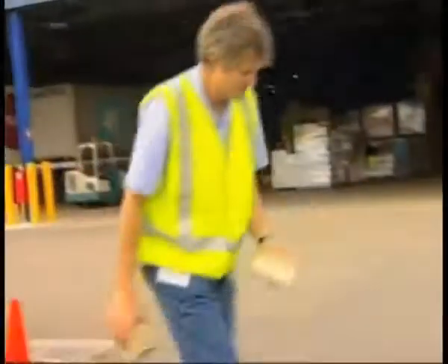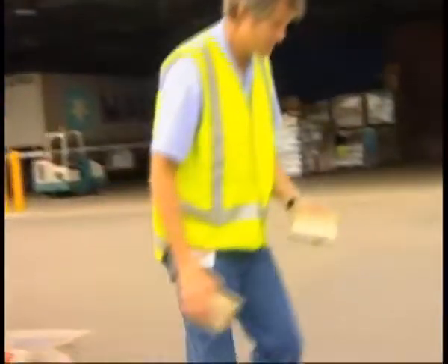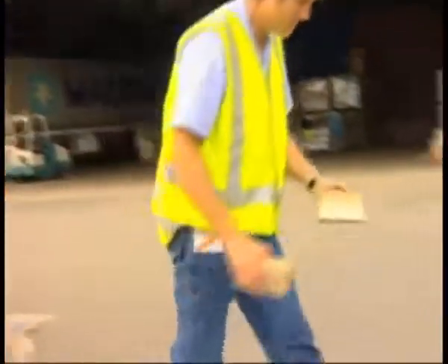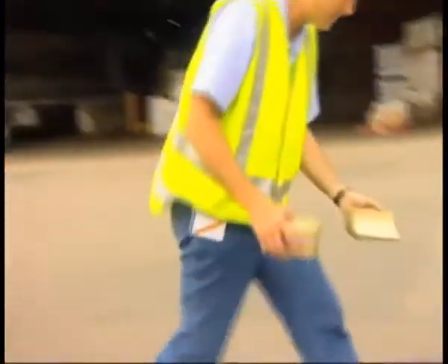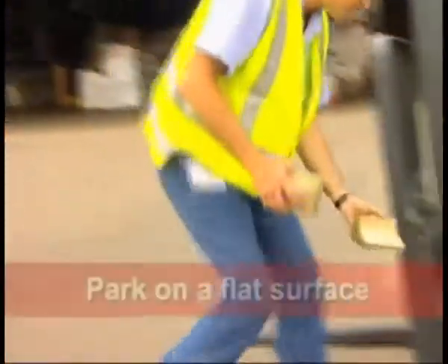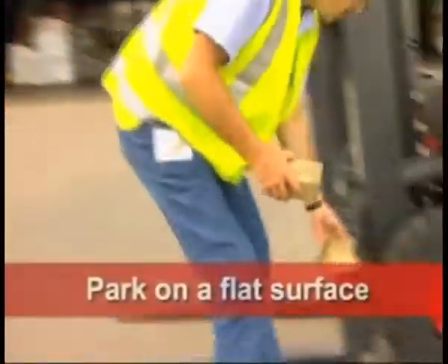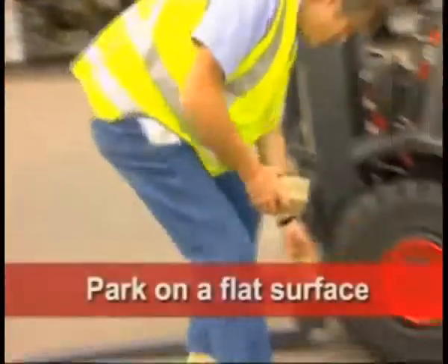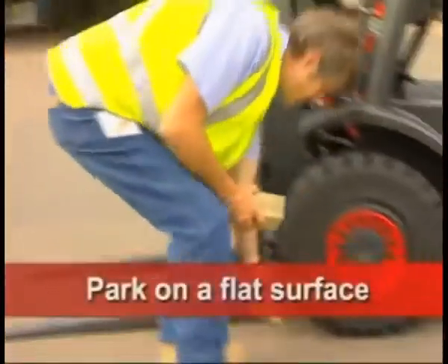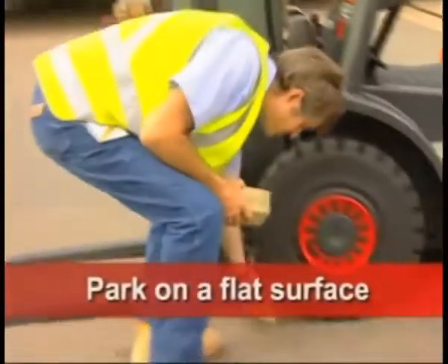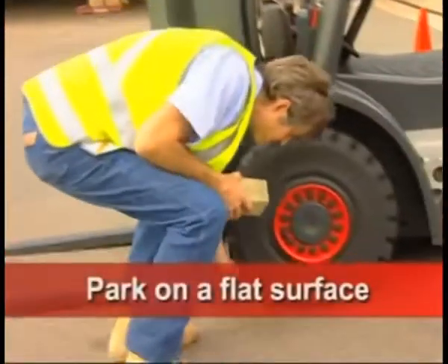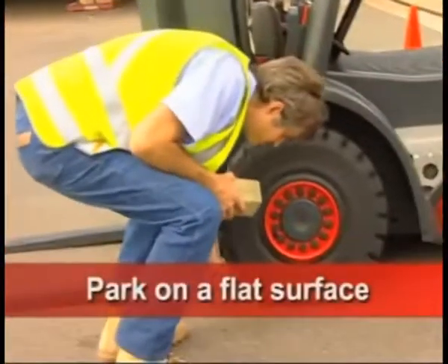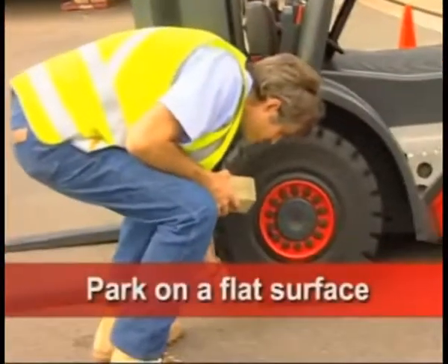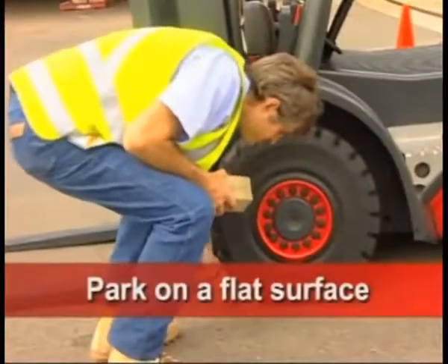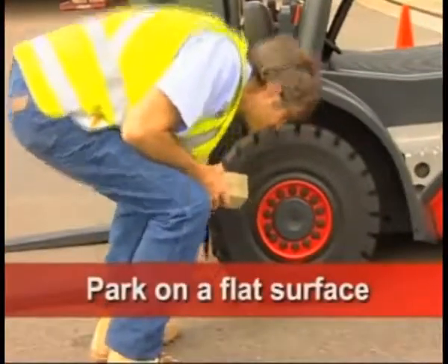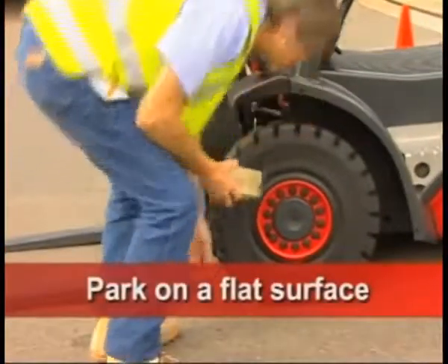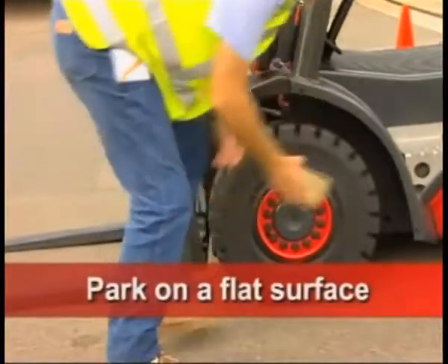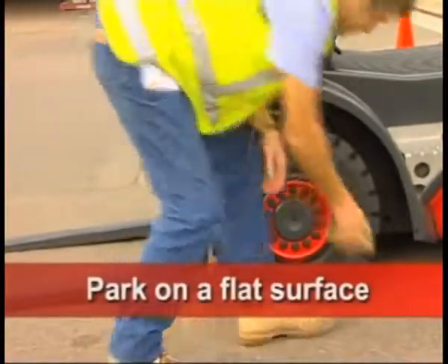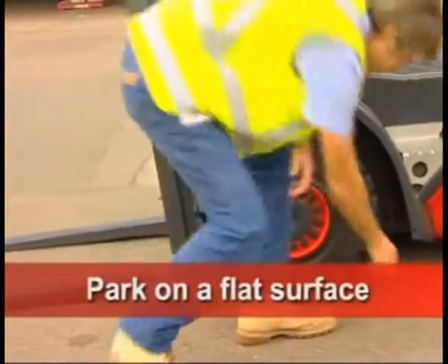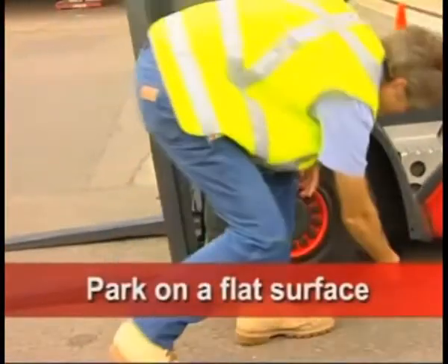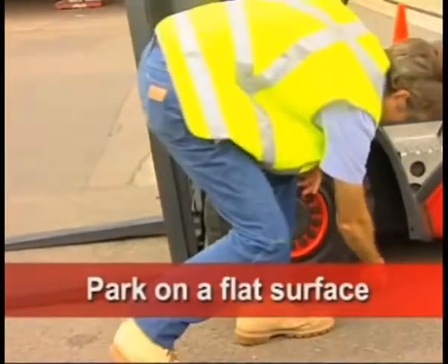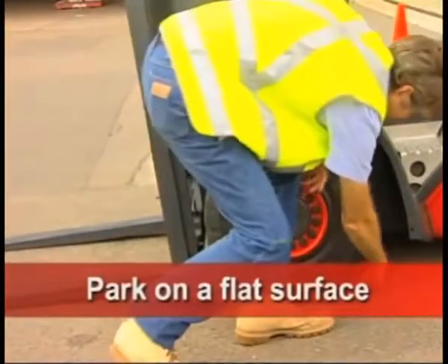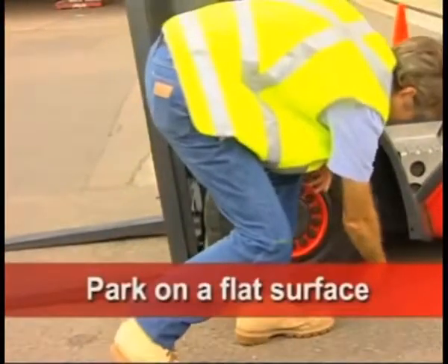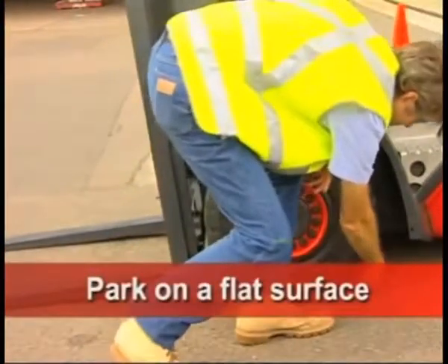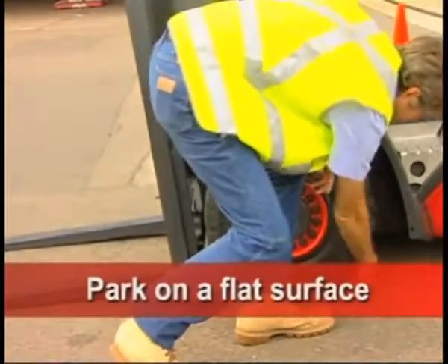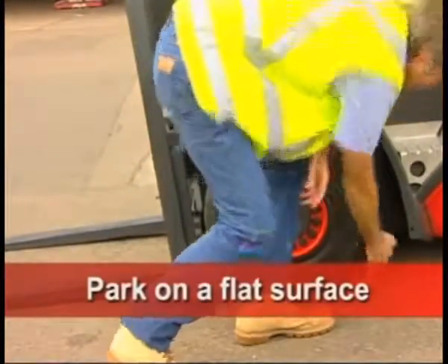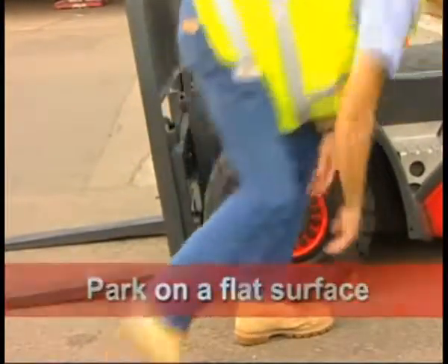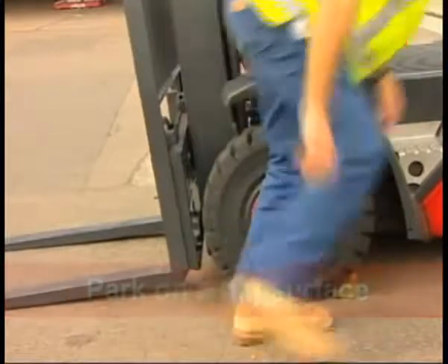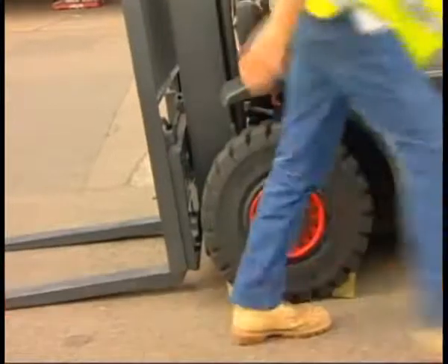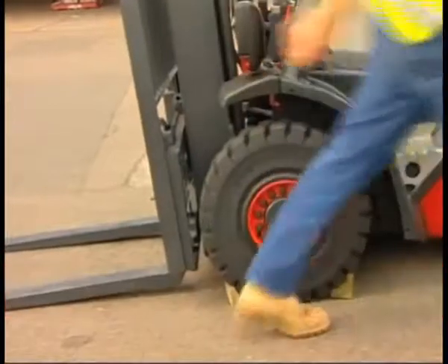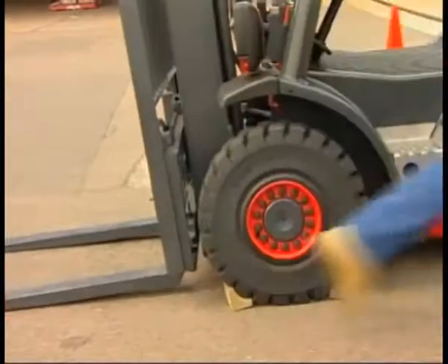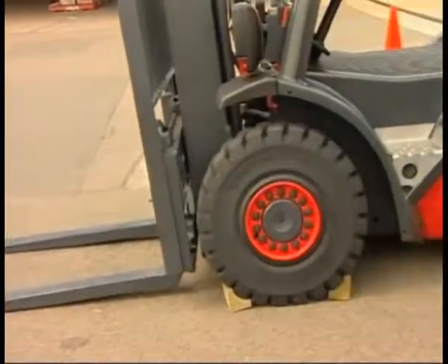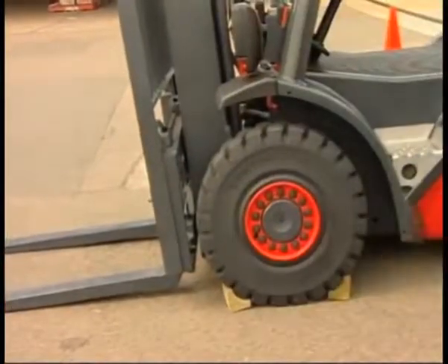Make sure you park on a flat surface. If you must park on an incline, chock the wheels.